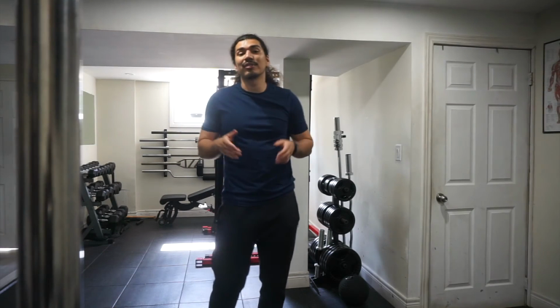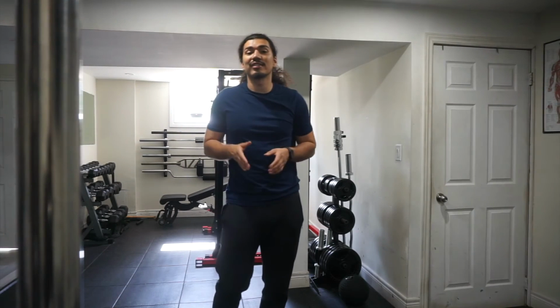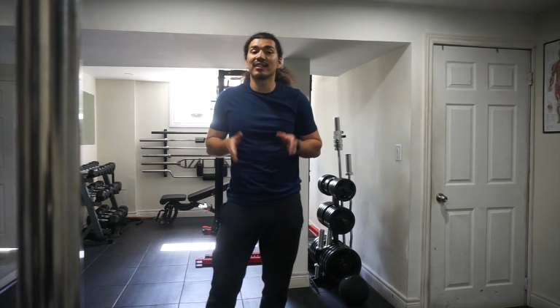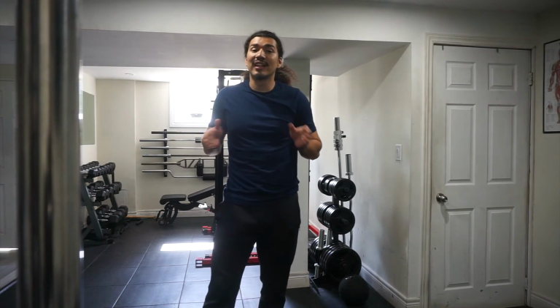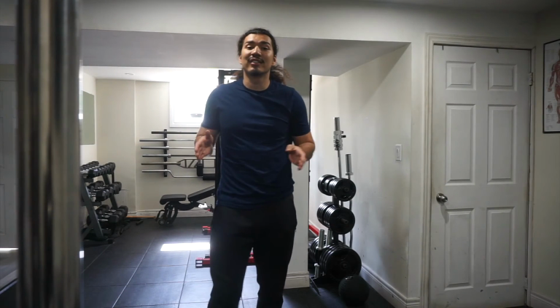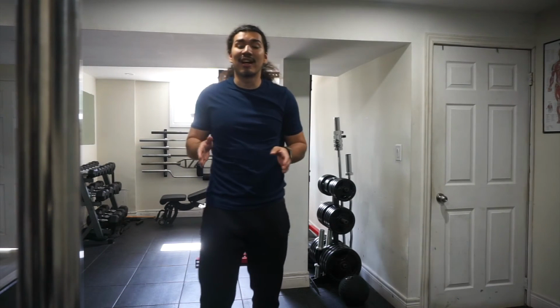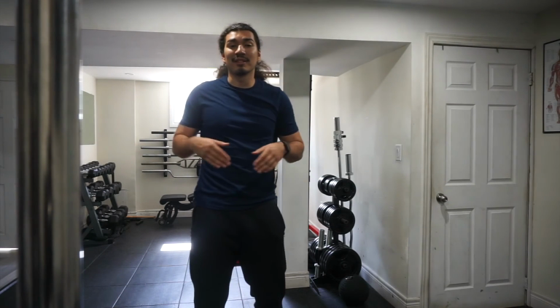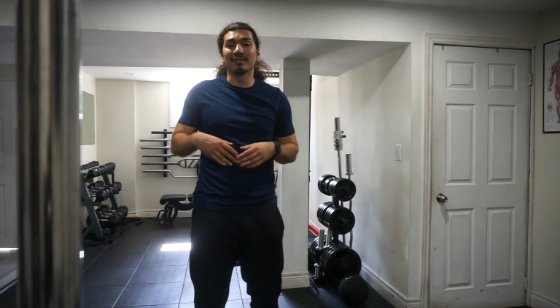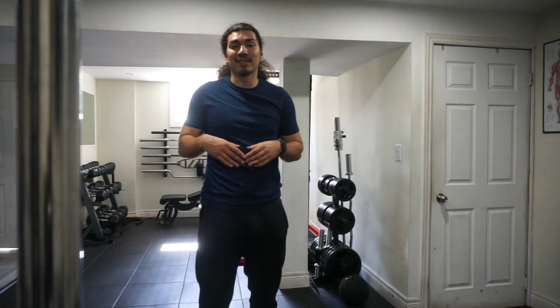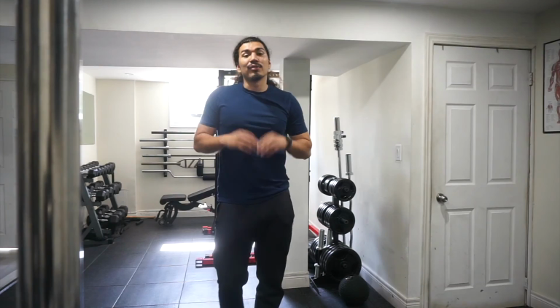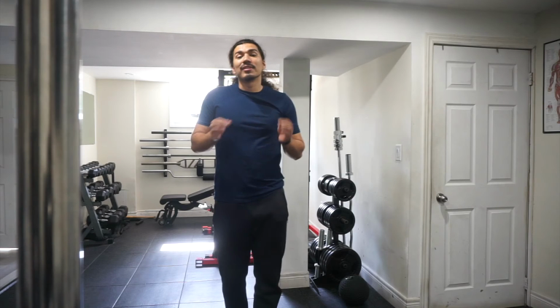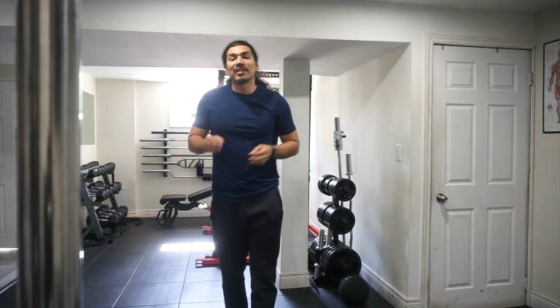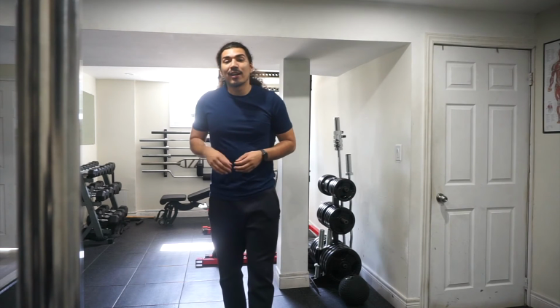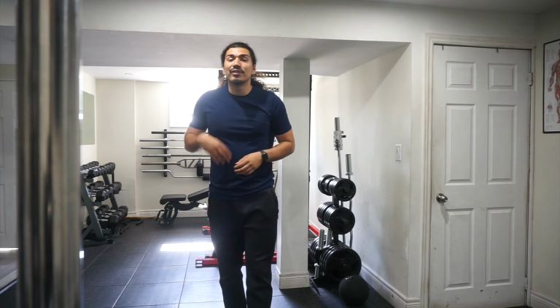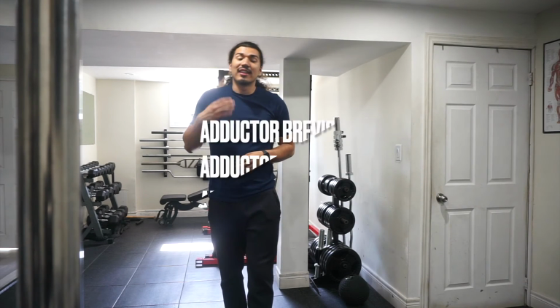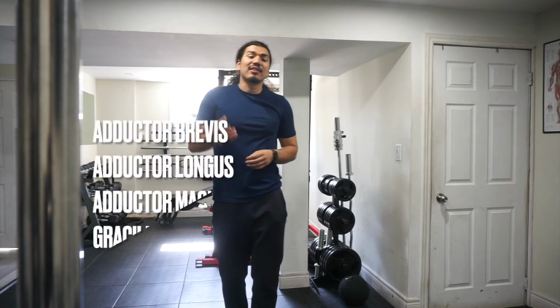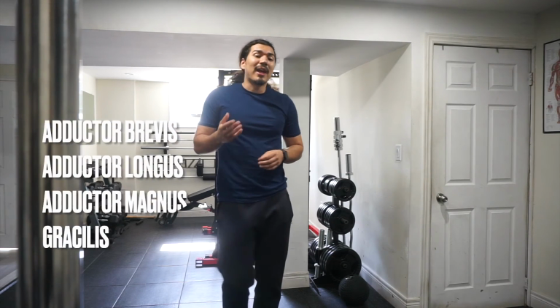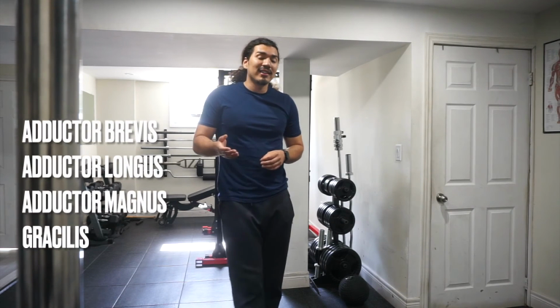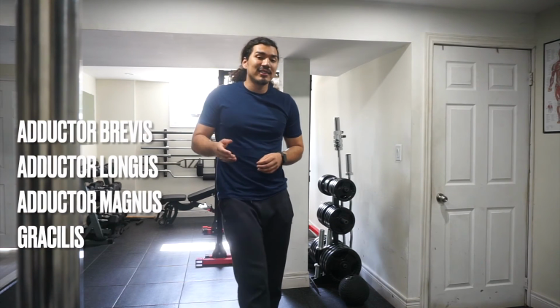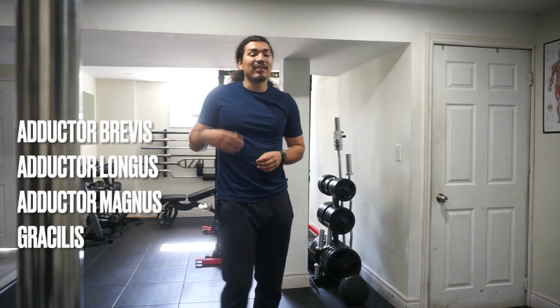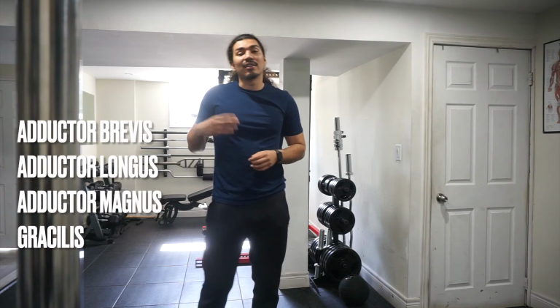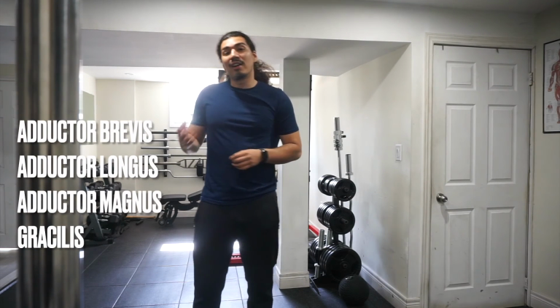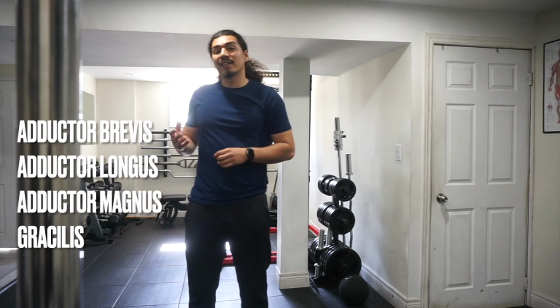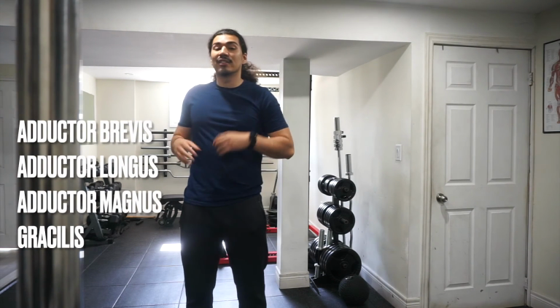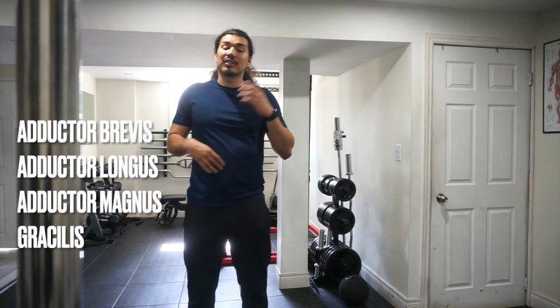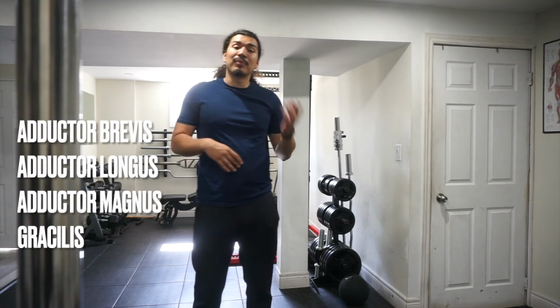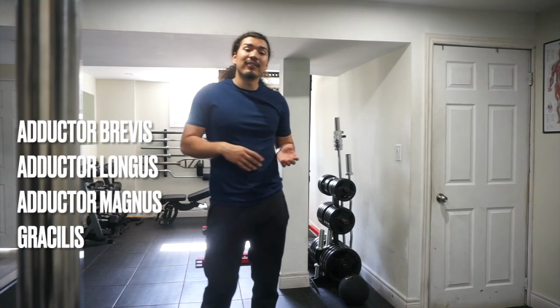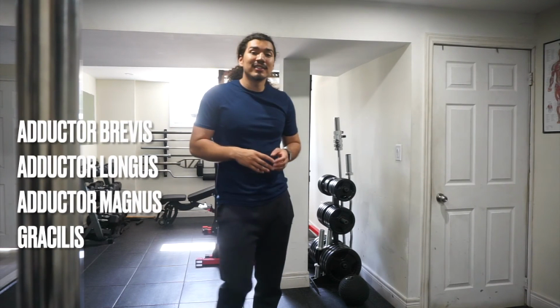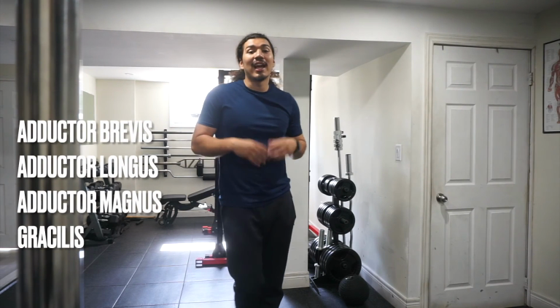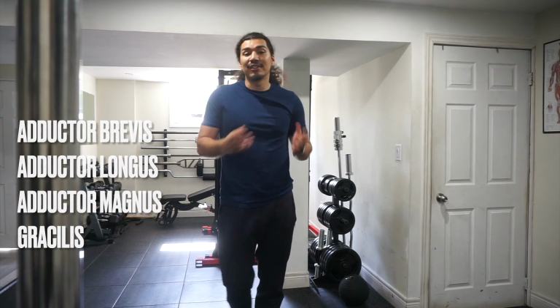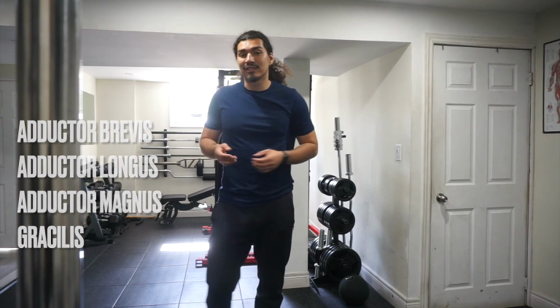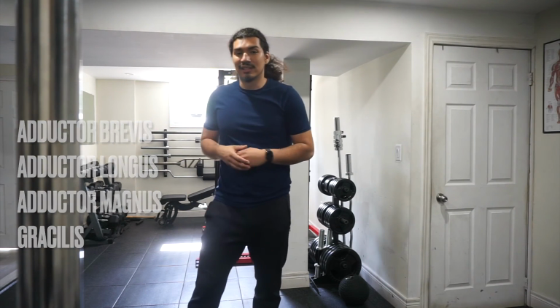We're trying to stretch out the inner thigh muscles. Those muscles include your adductor magnus, adductor longus, your adductor brevis, and your gracilis.